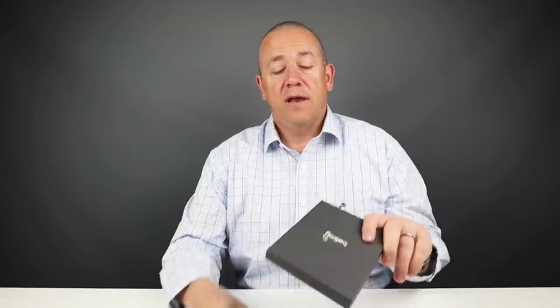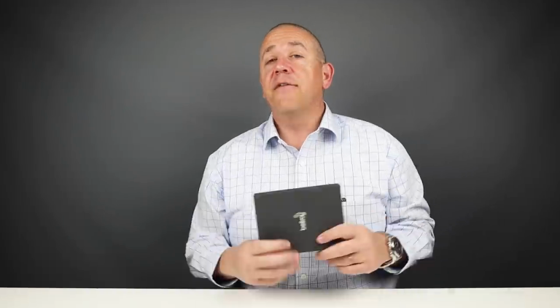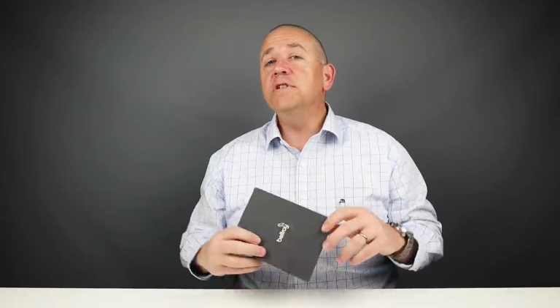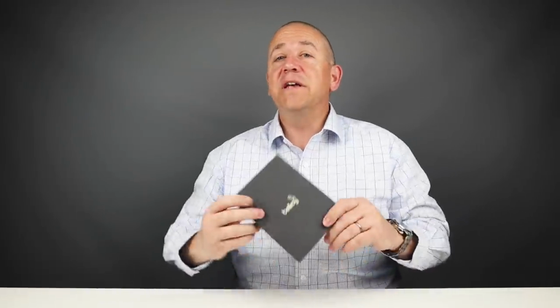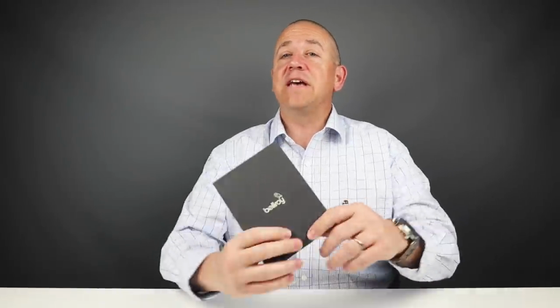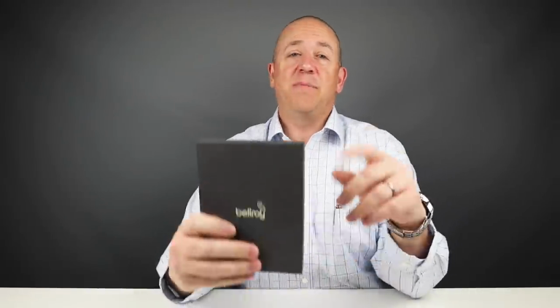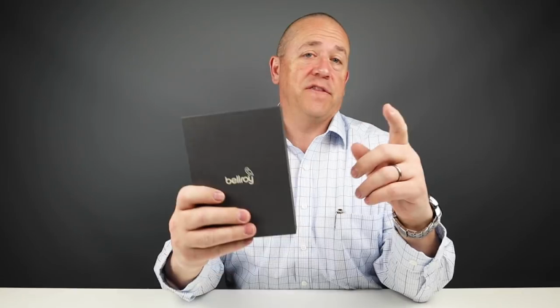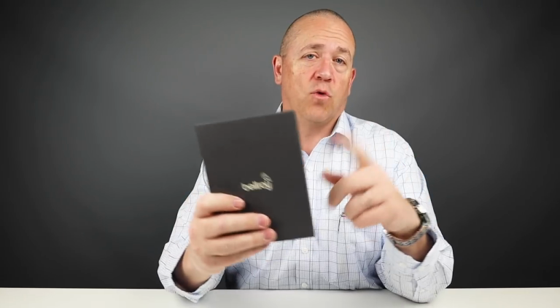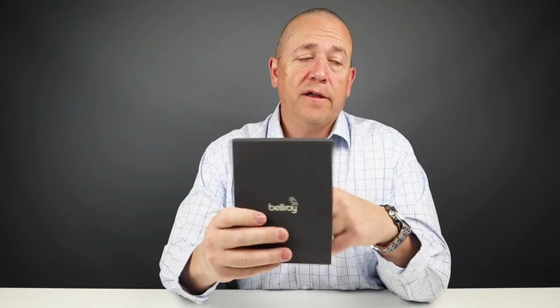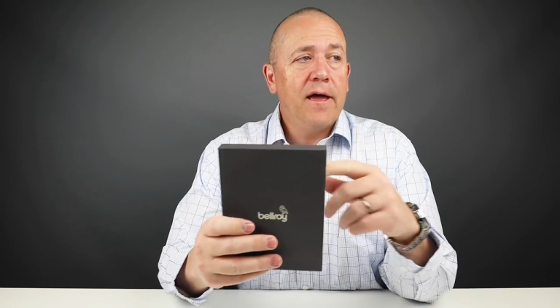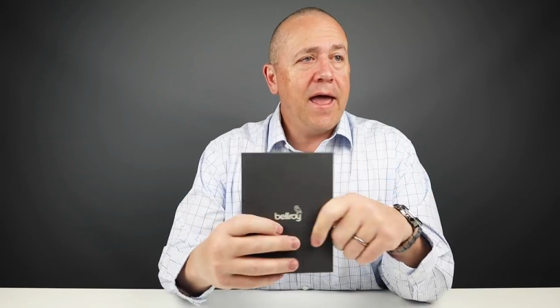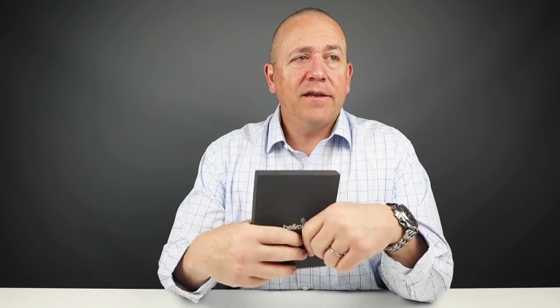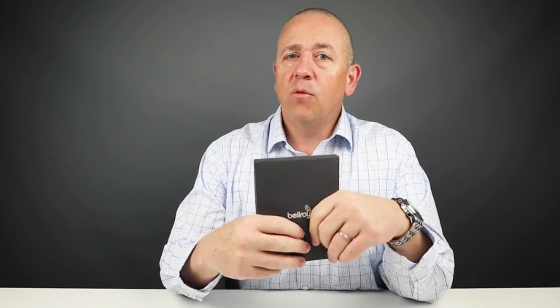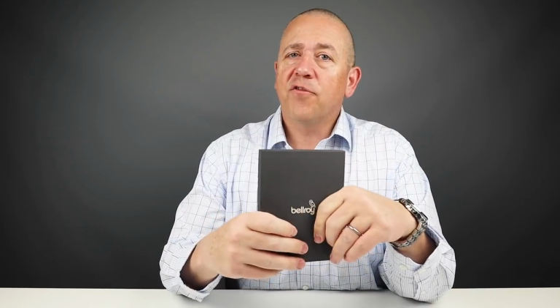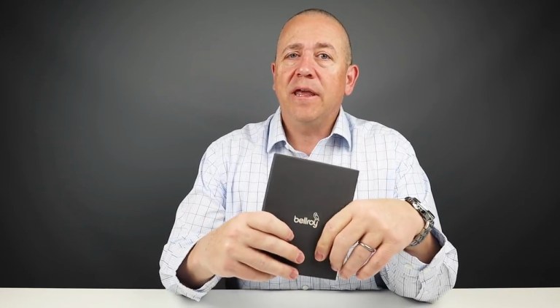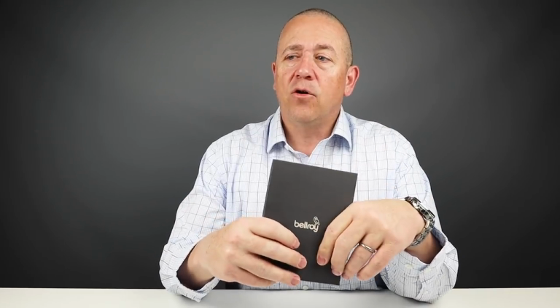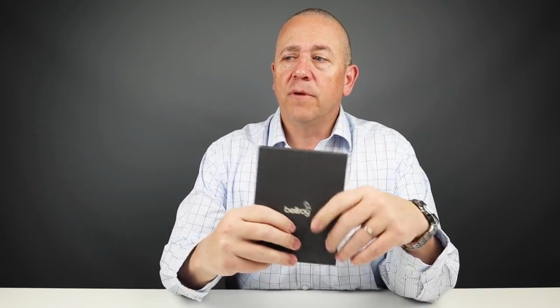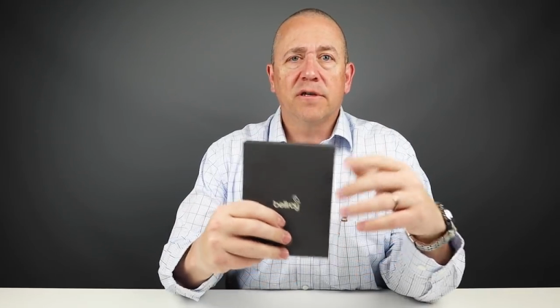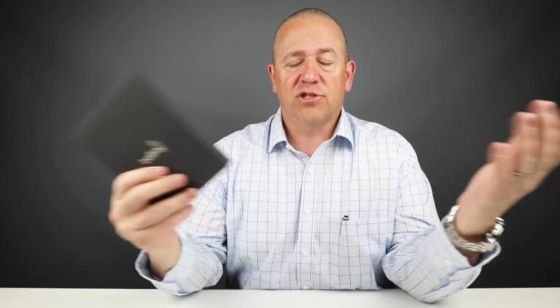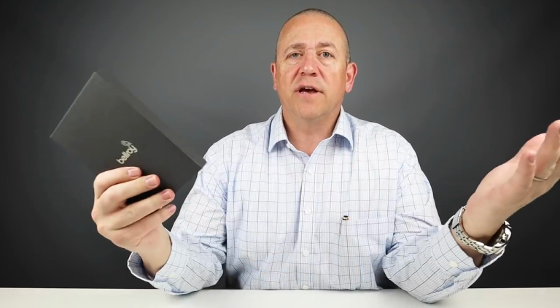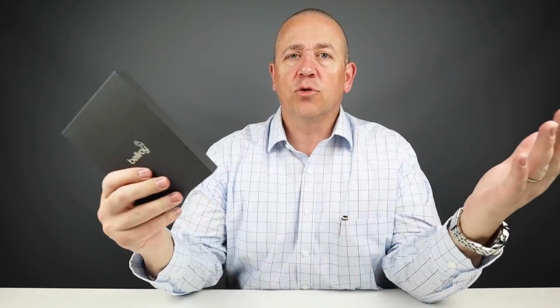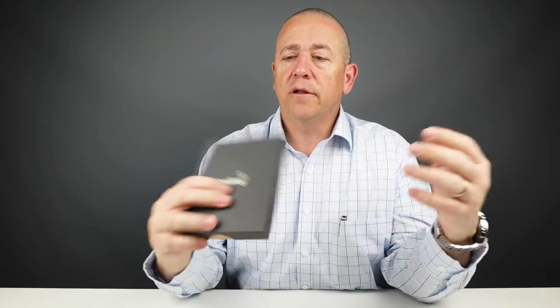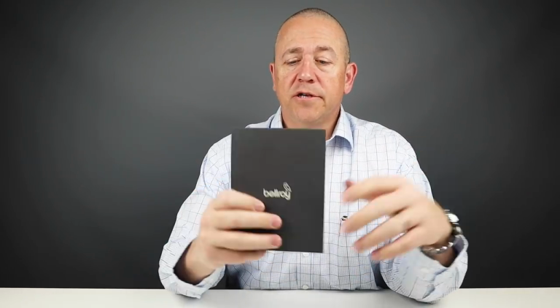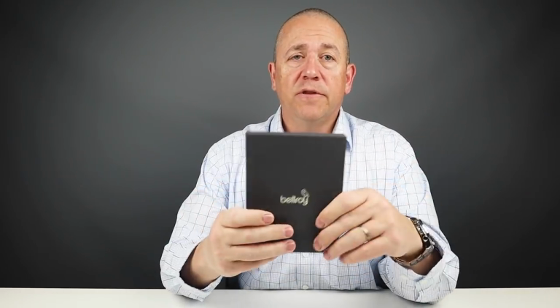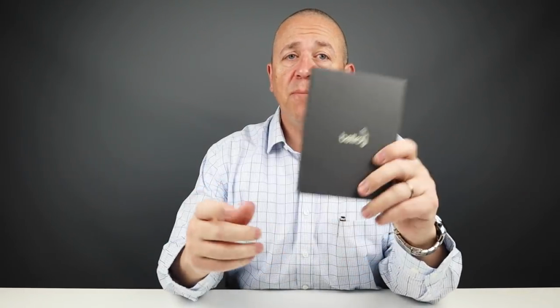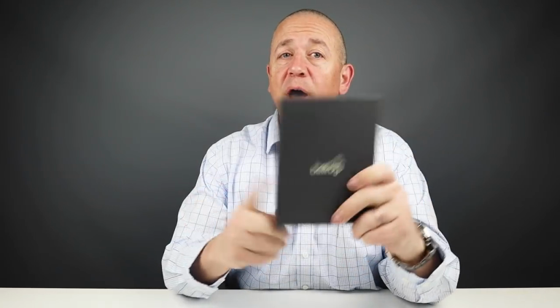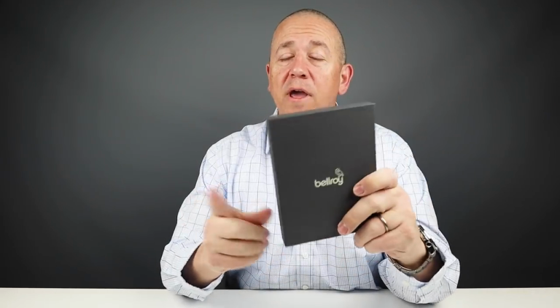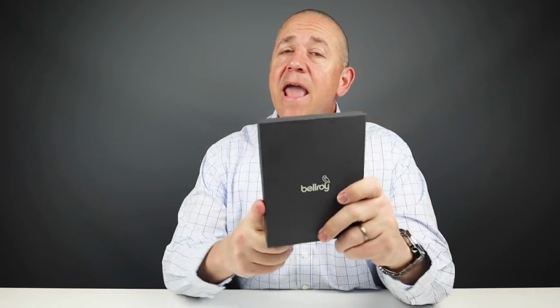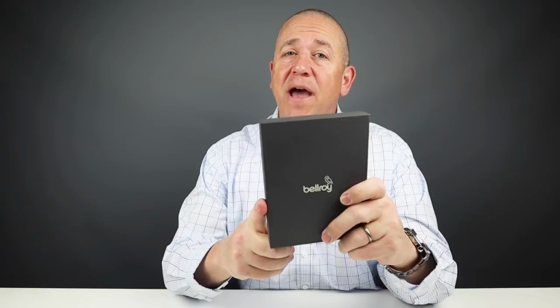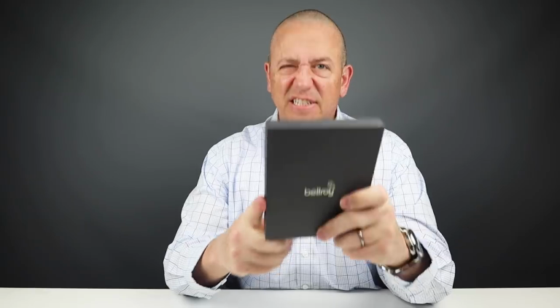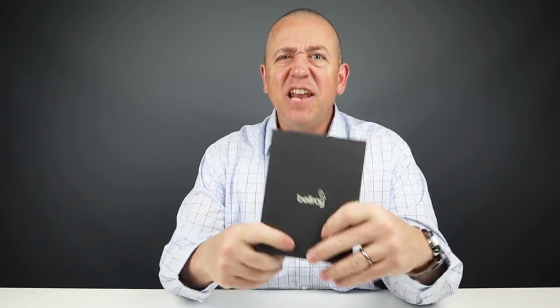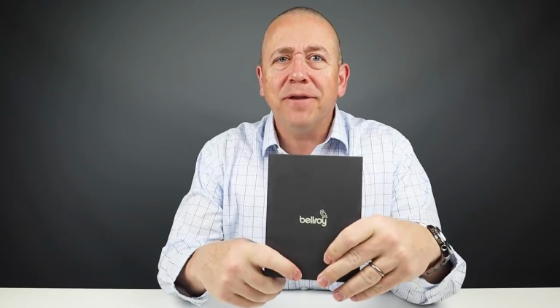Now everyone's been excited about this wallet, and it took a while for me to get a hold of it because it sold out so quickly, so this is the Bellroy Apex. Let's get into it!